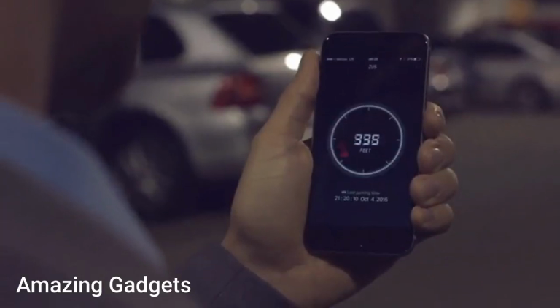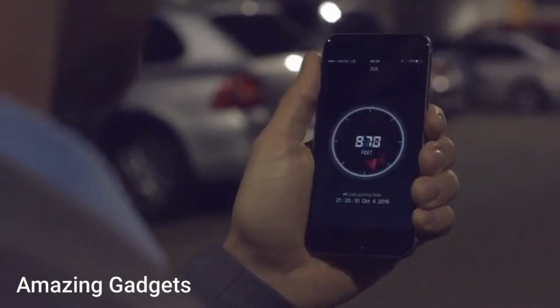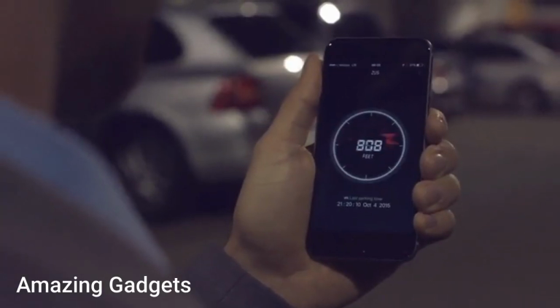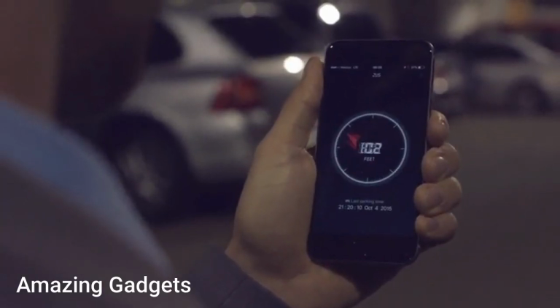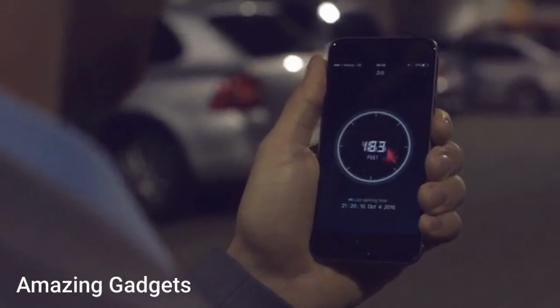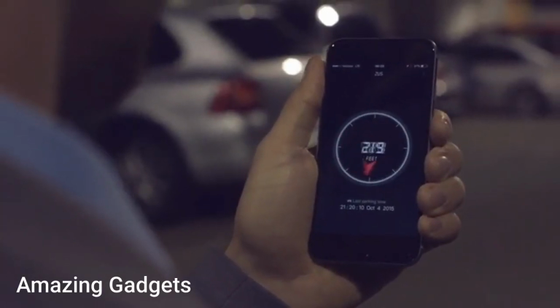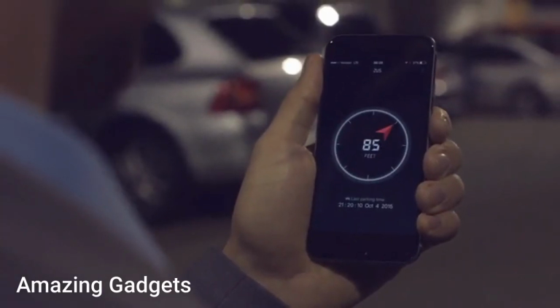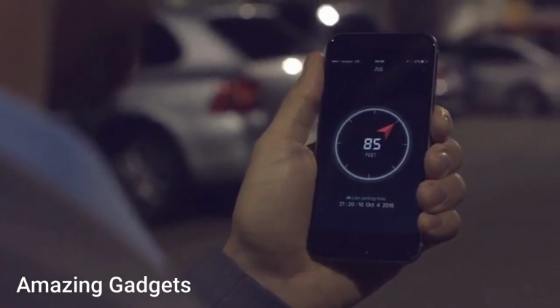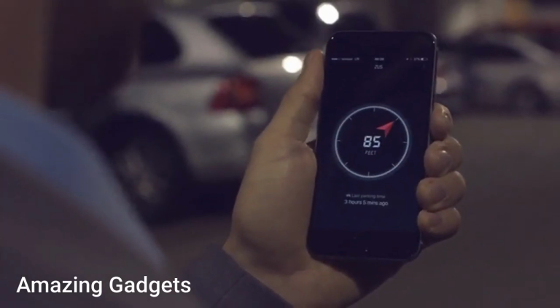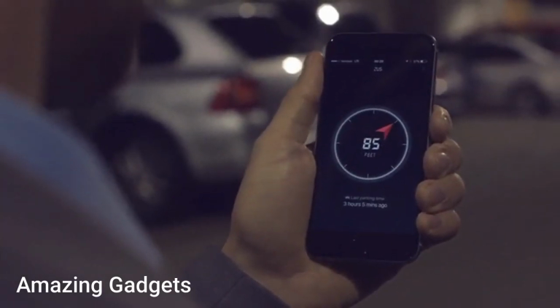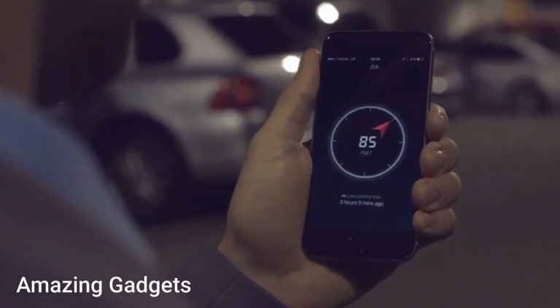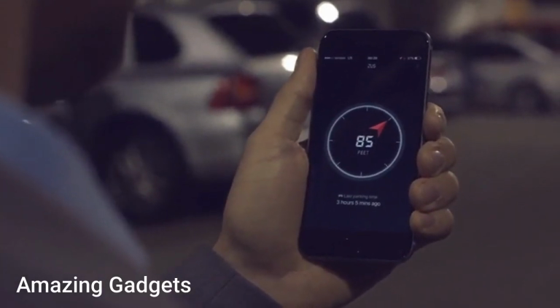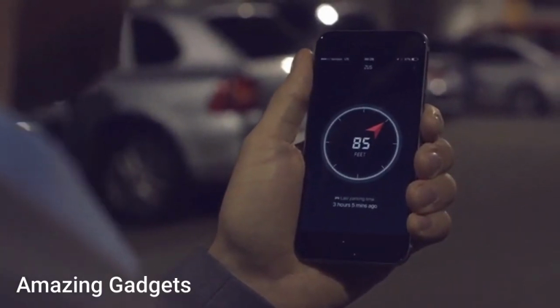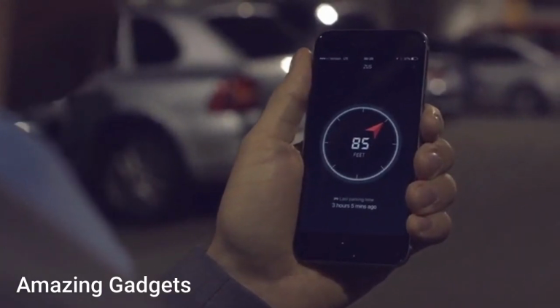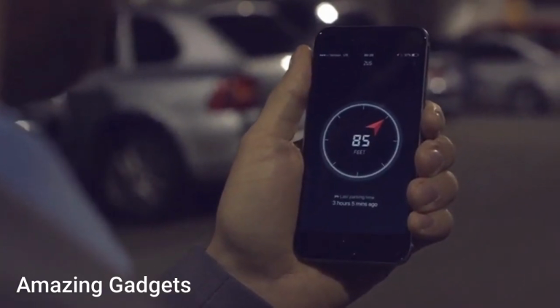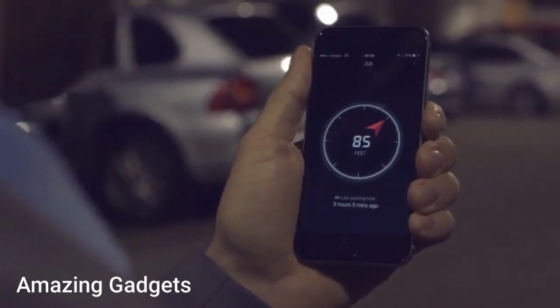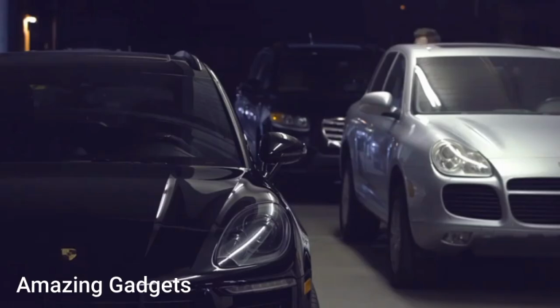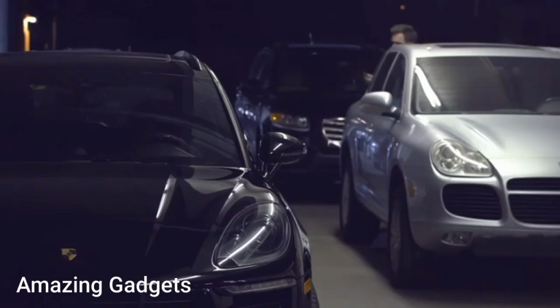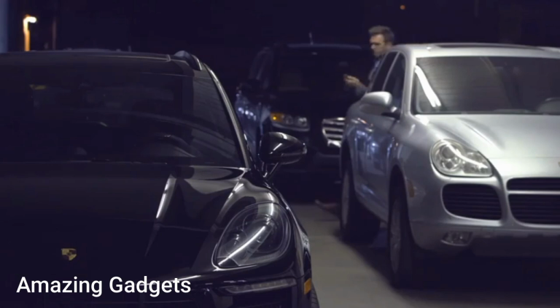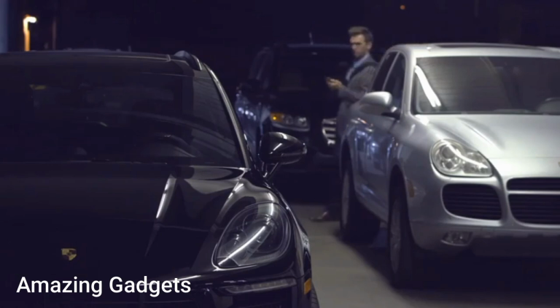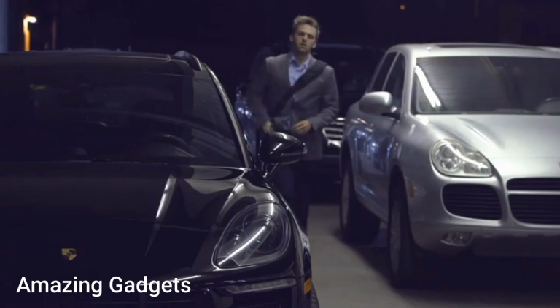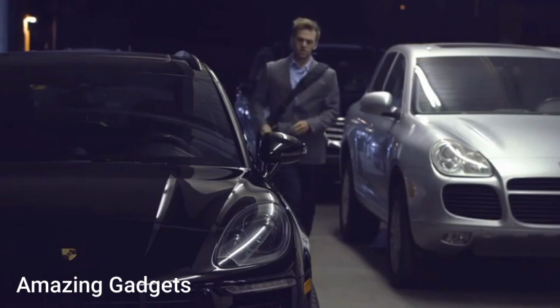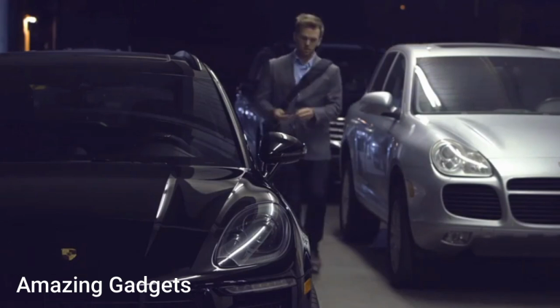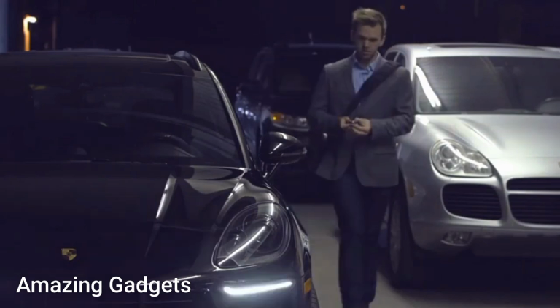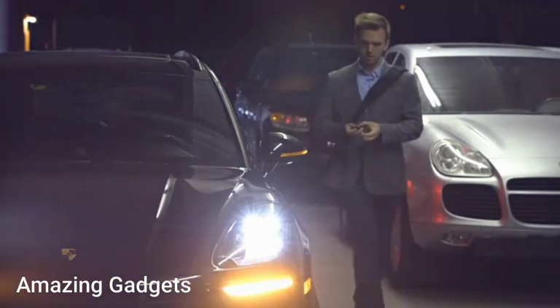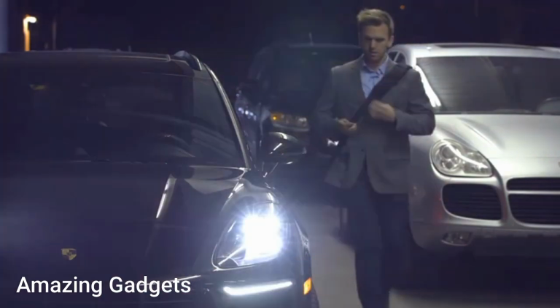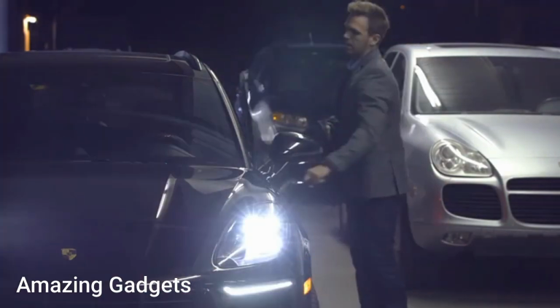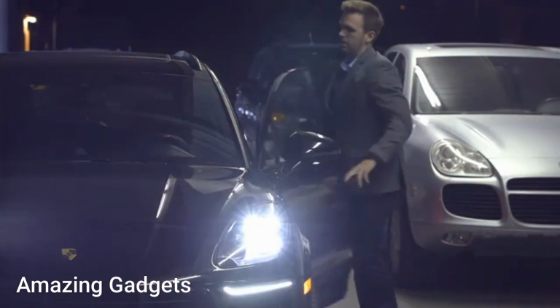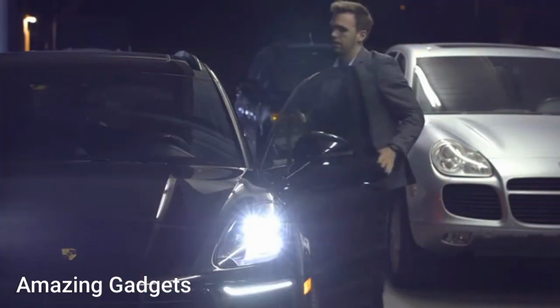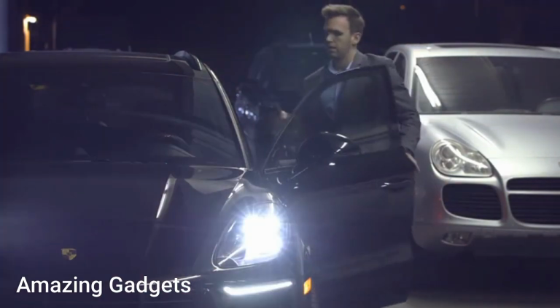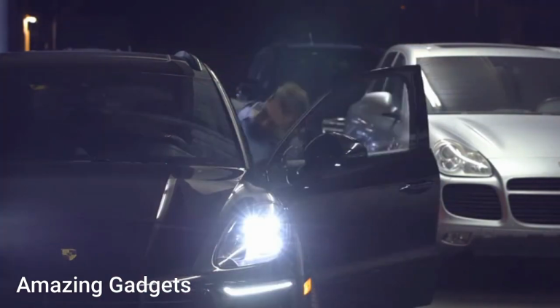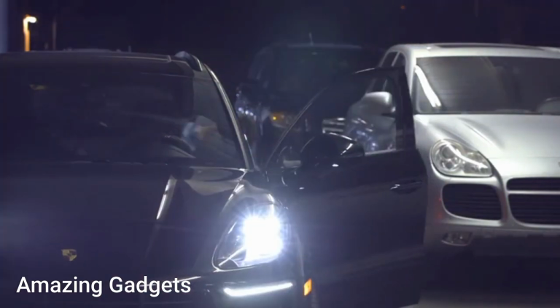Smart Car Charger. A car charger with an app to save your car's location and monitor car battery — it will help you find your car.